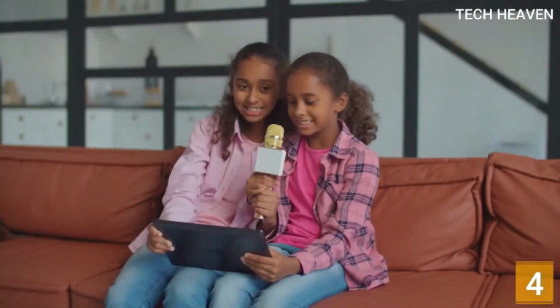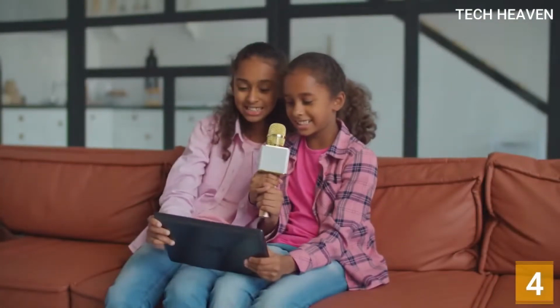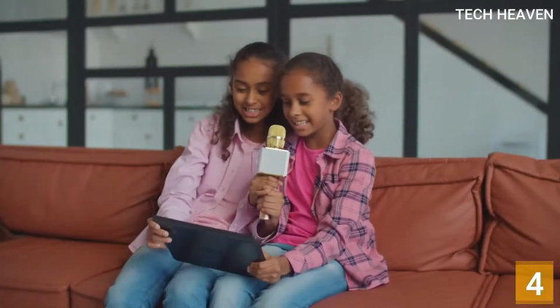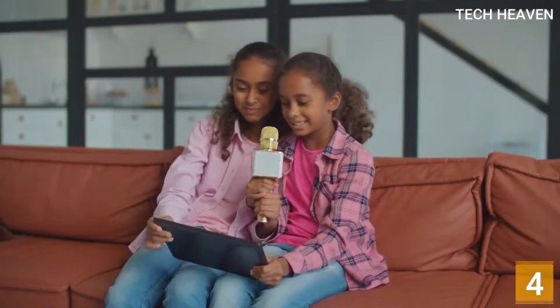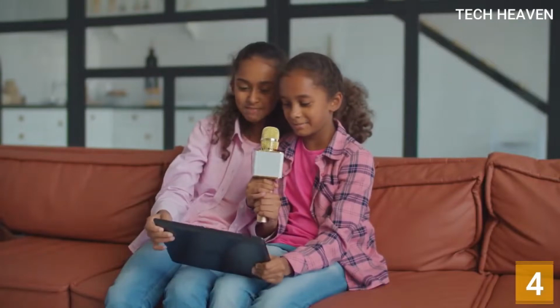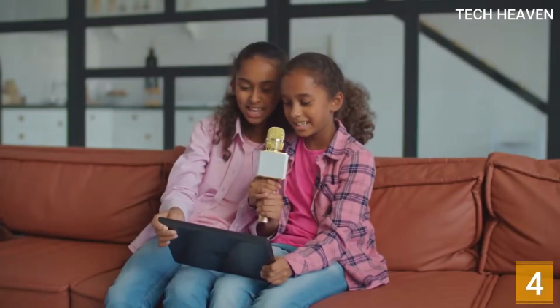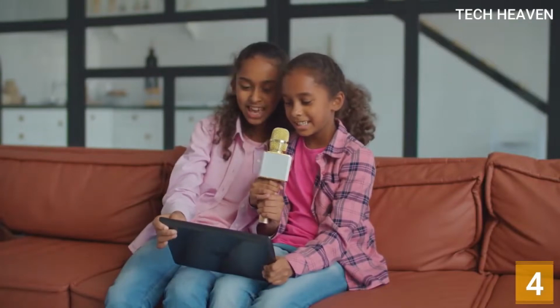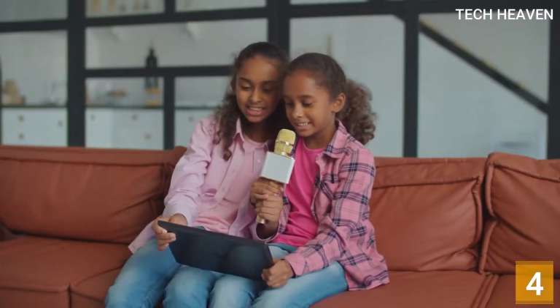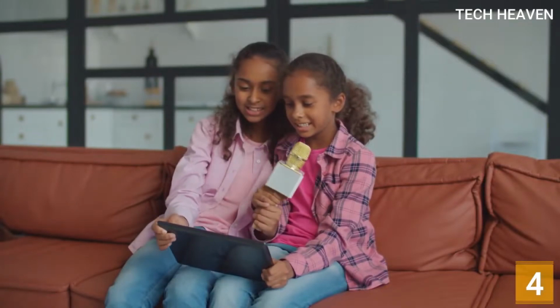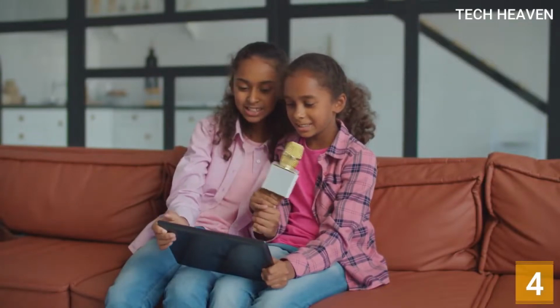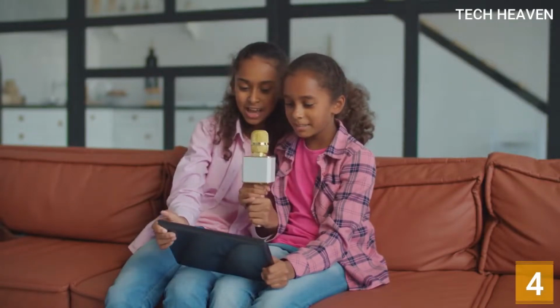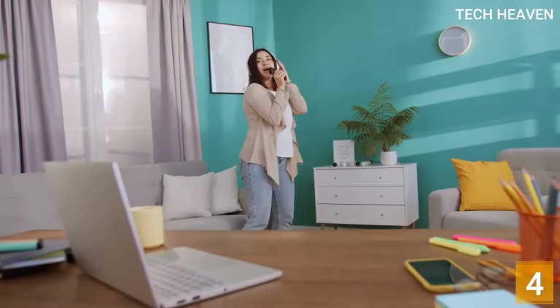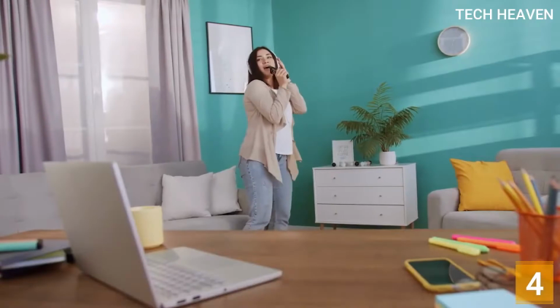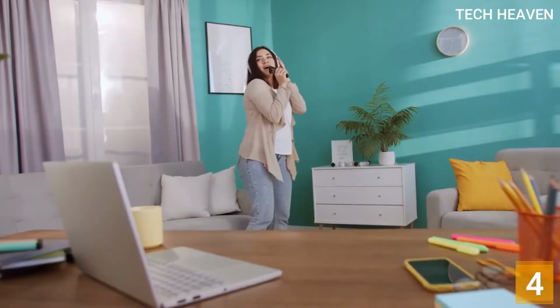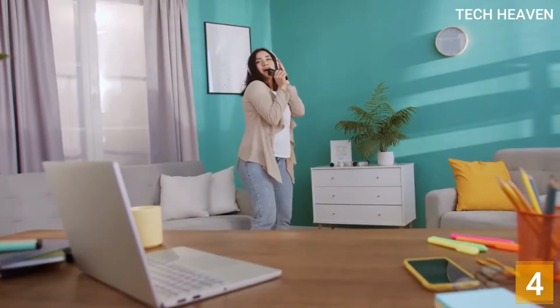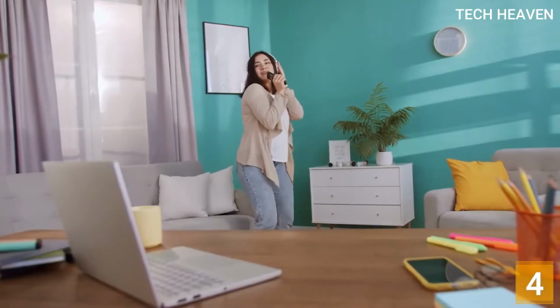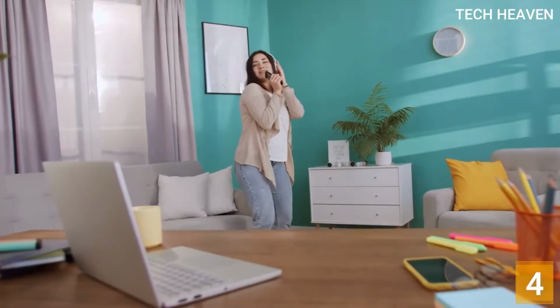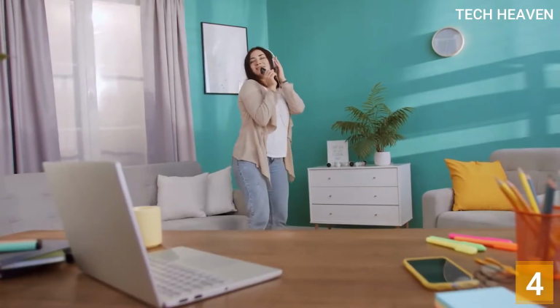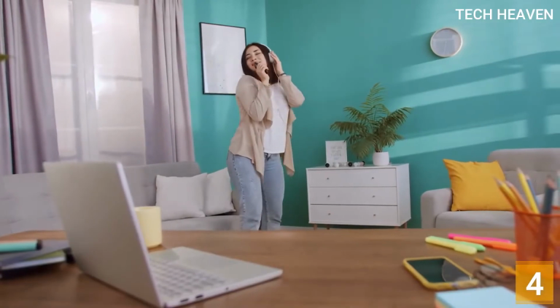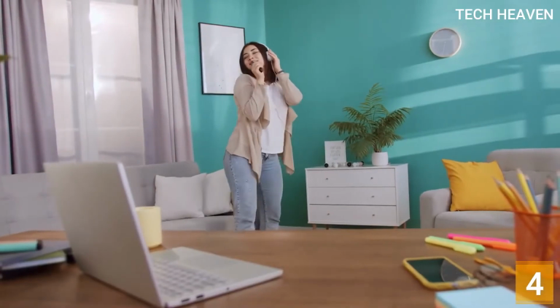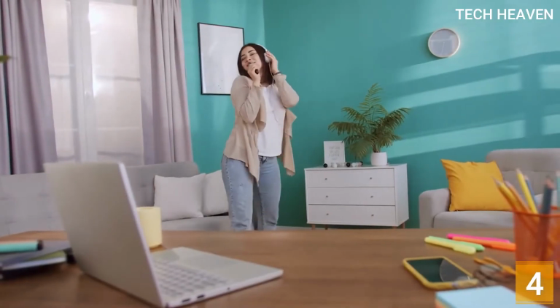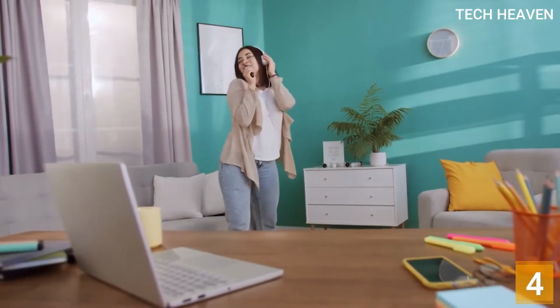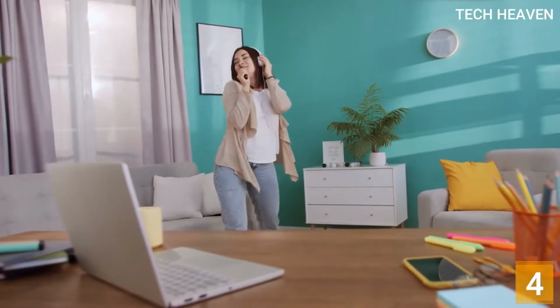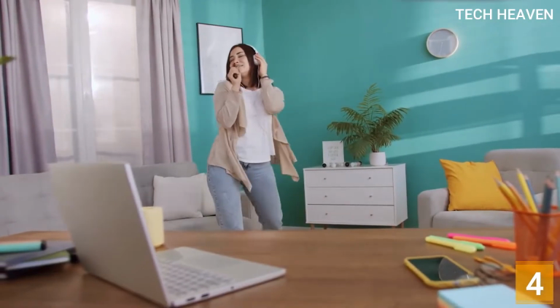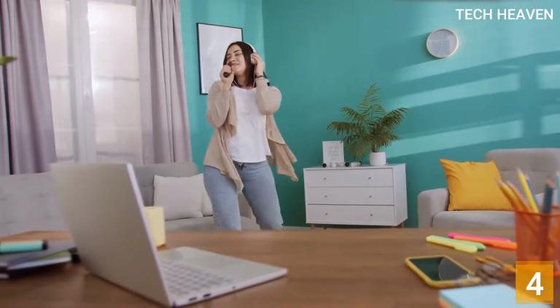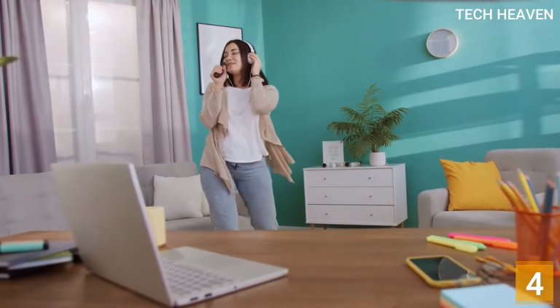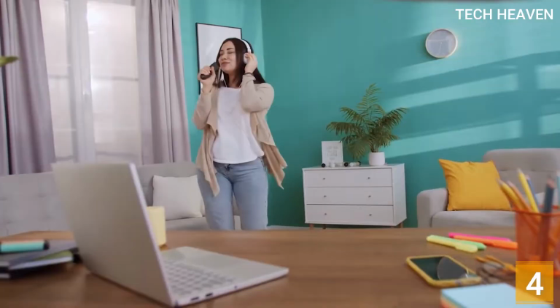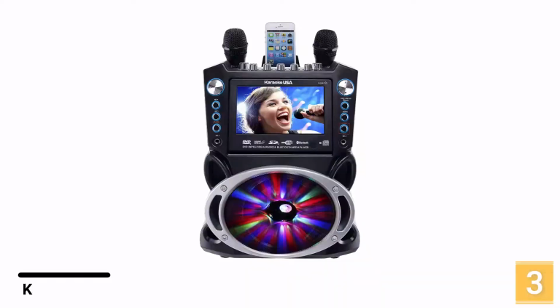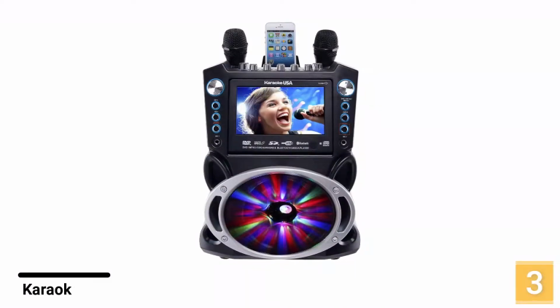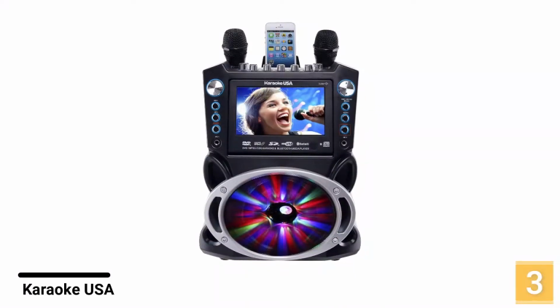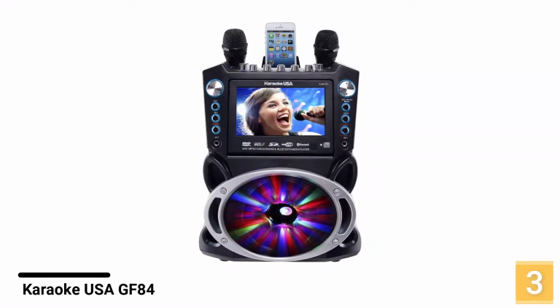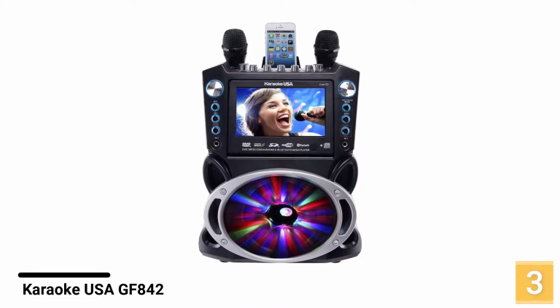It's everything you need to amplify and enhance your voice and look cool singing, all in a slick package.